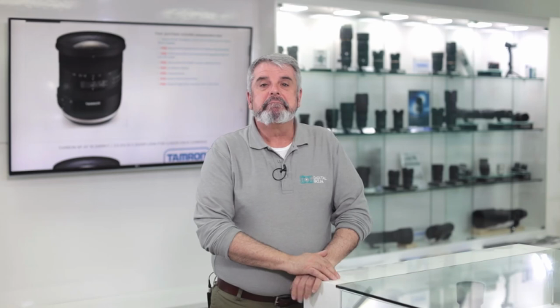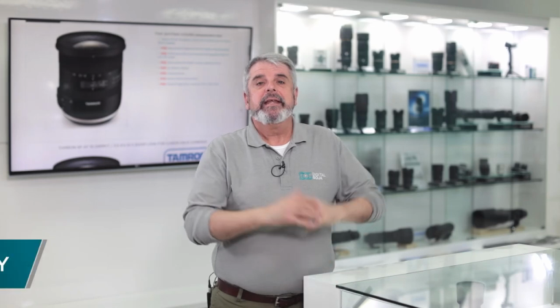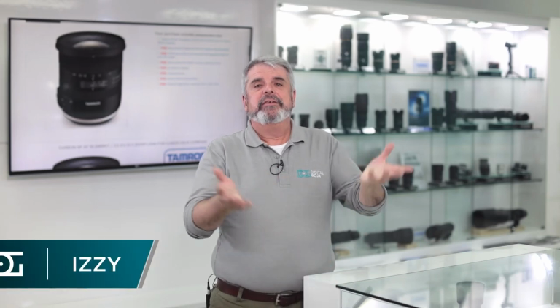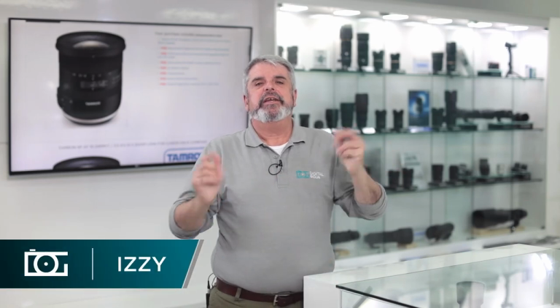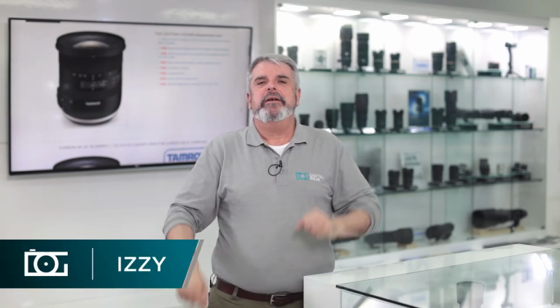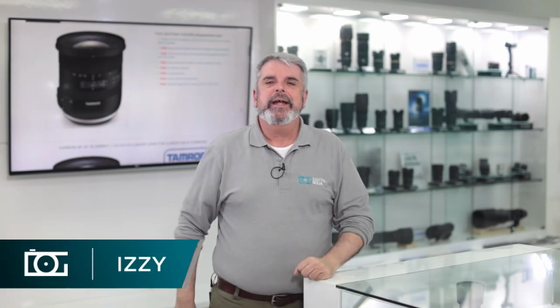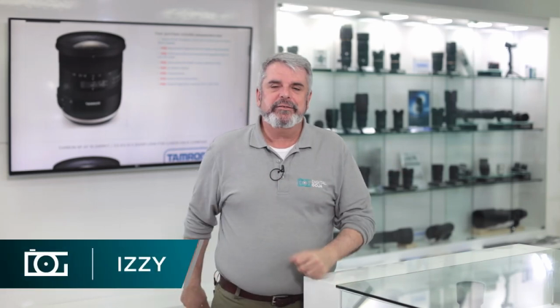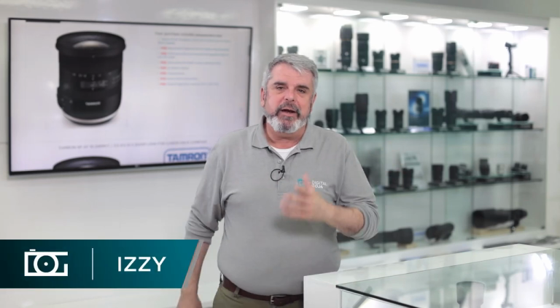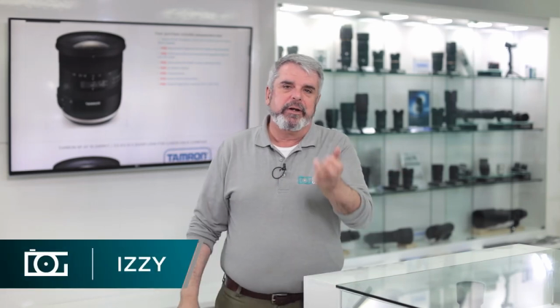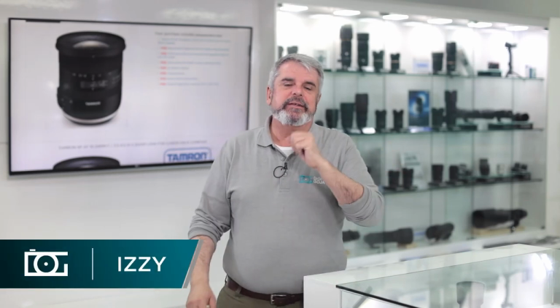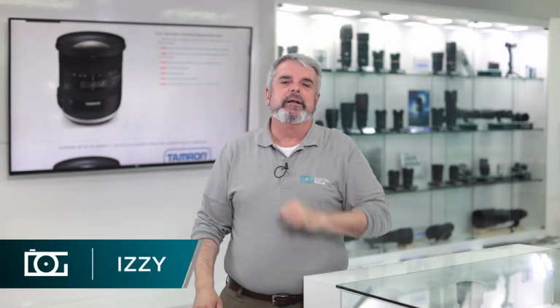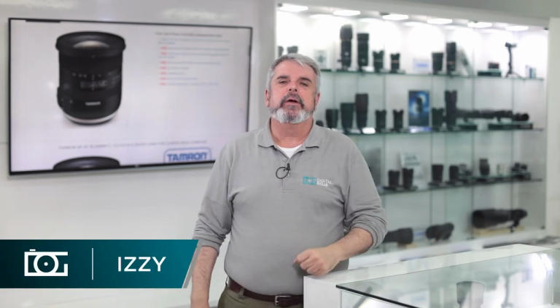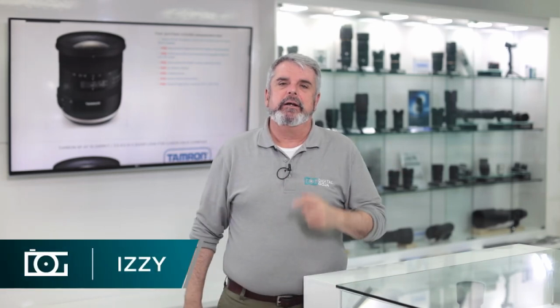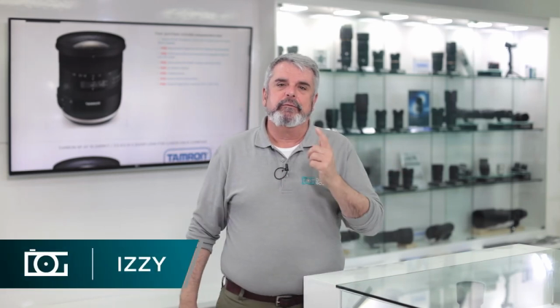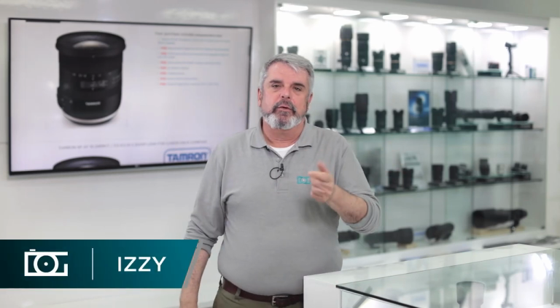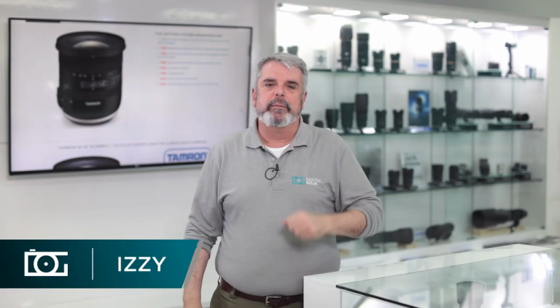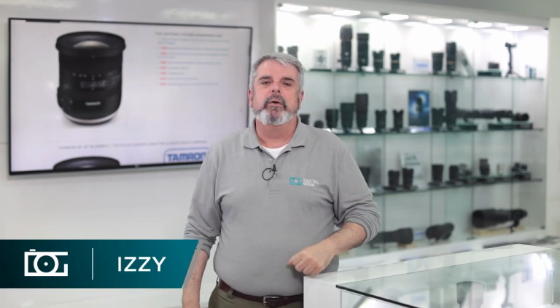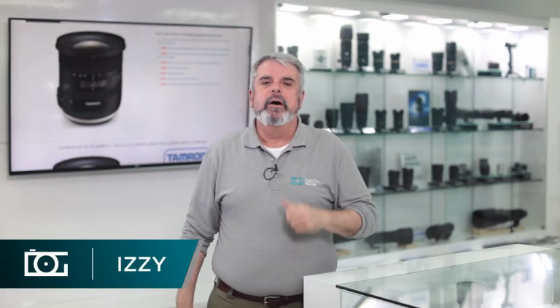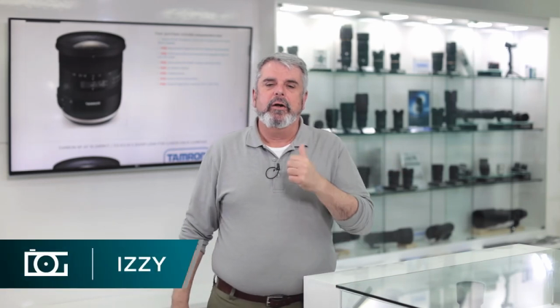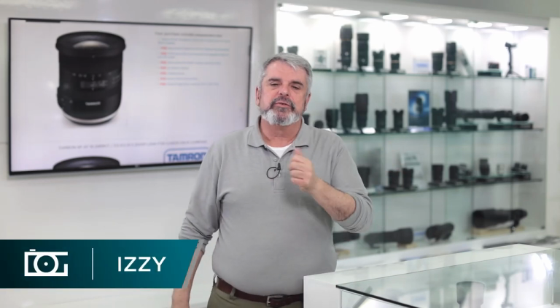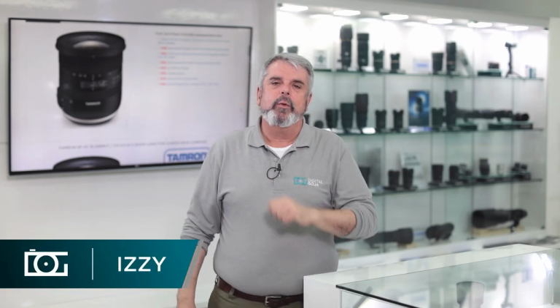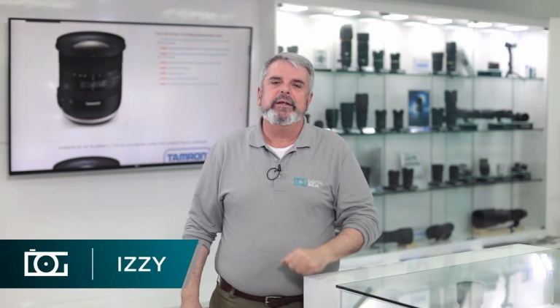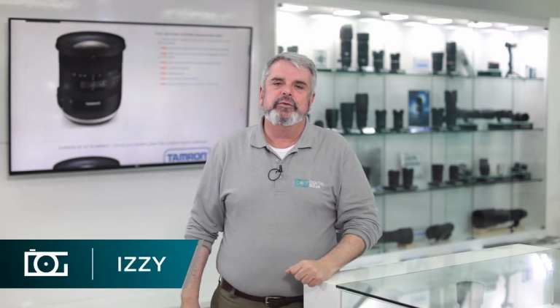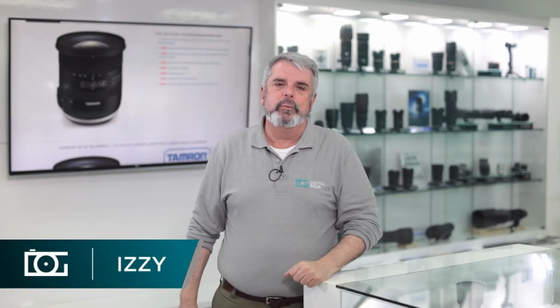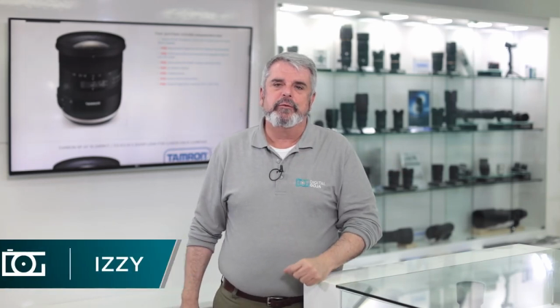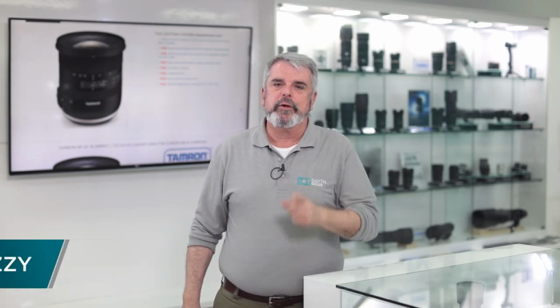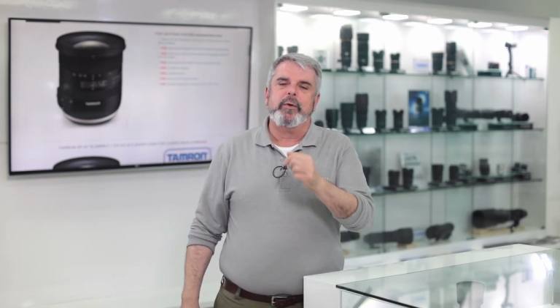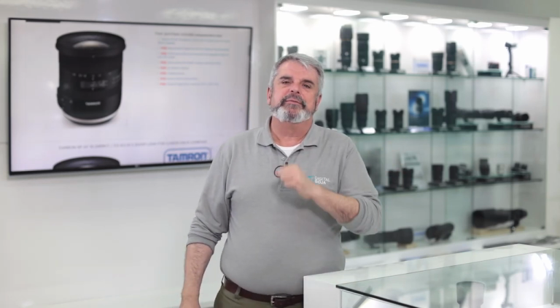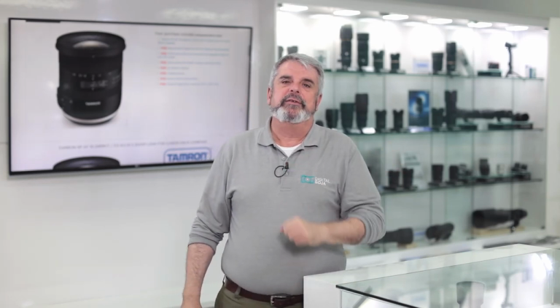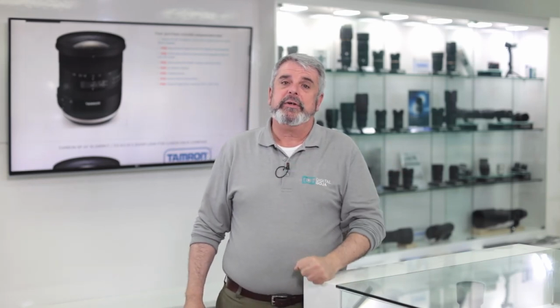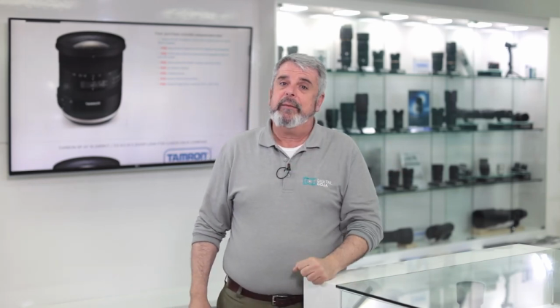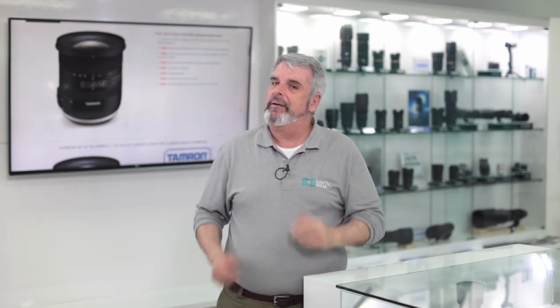Izzy here, and today we're going to take a look at an affordable ultra-wide zoom for your crop sensor camera.